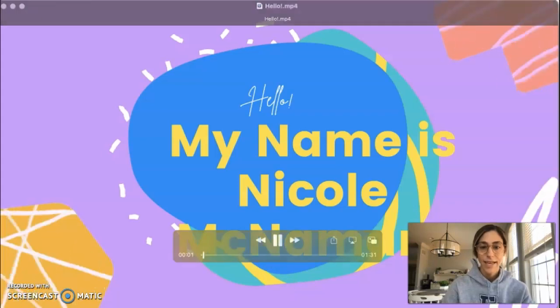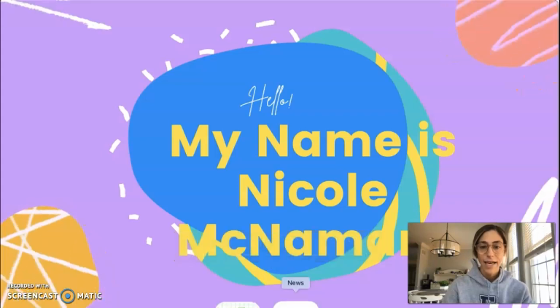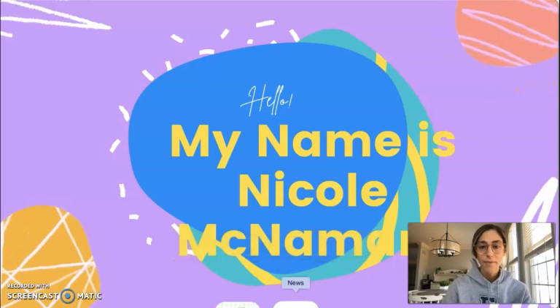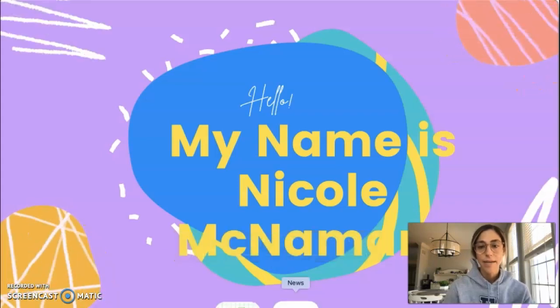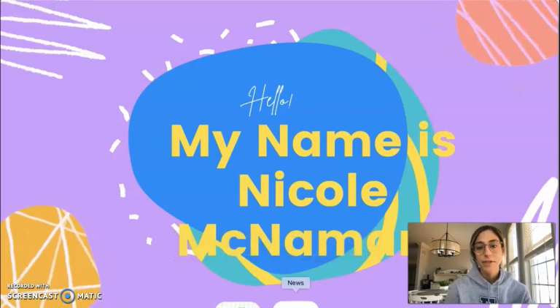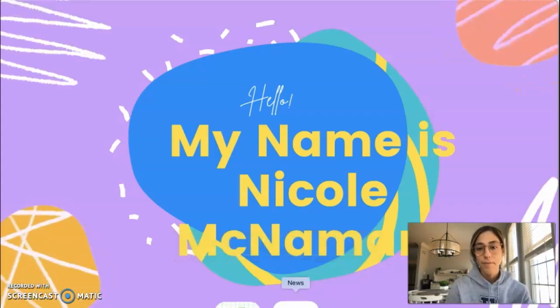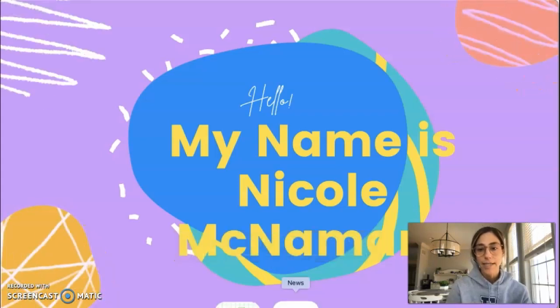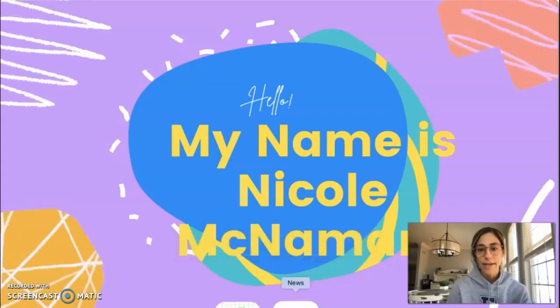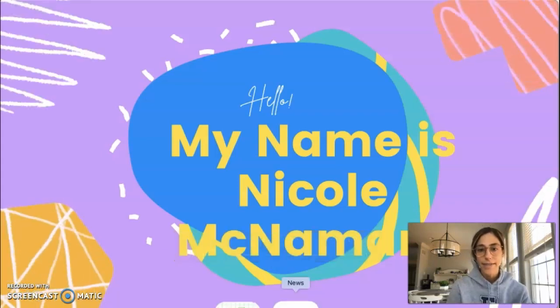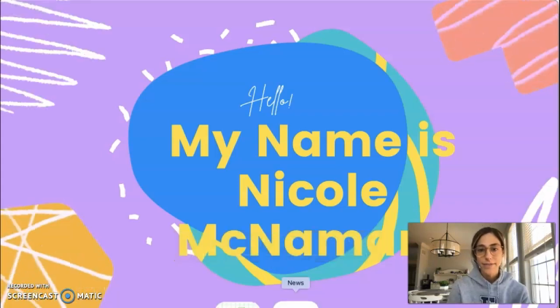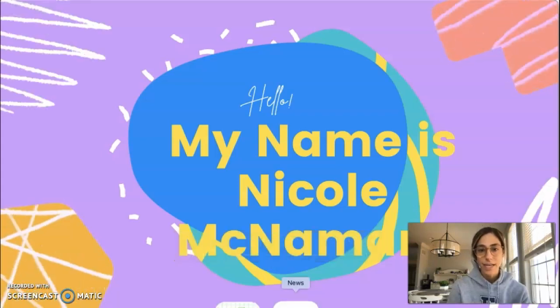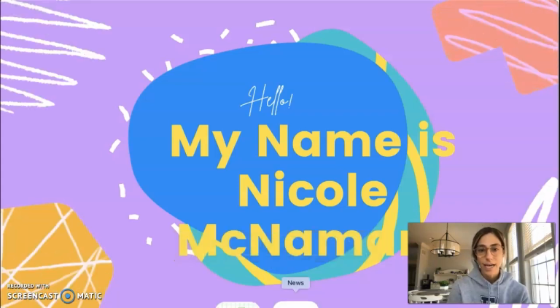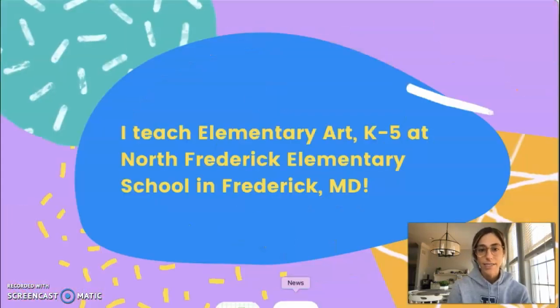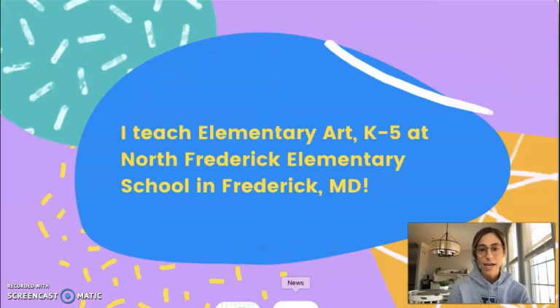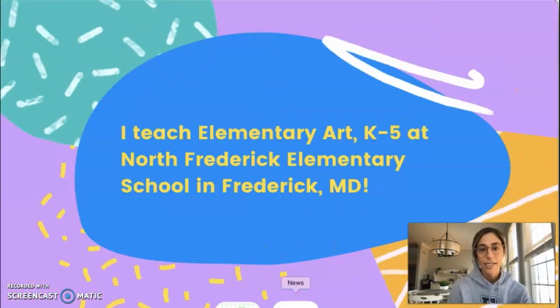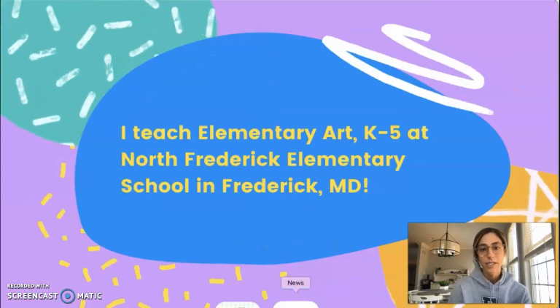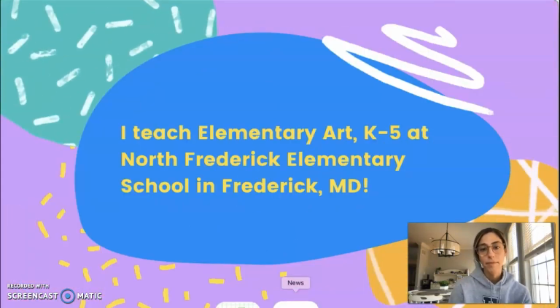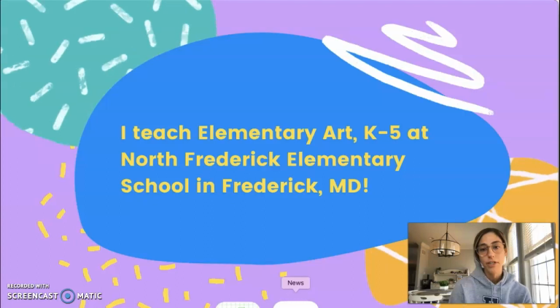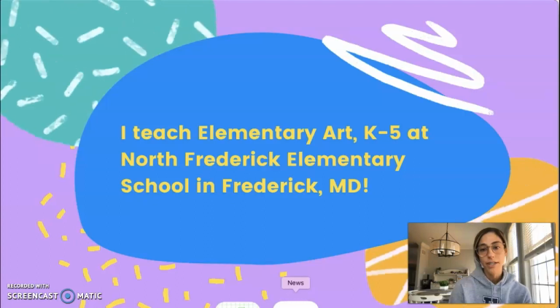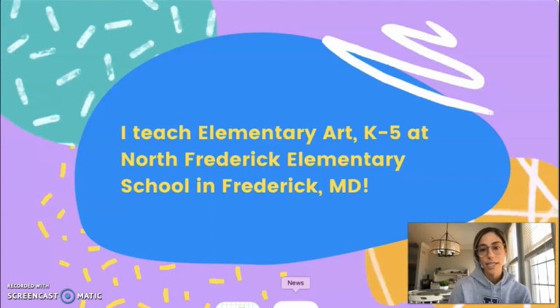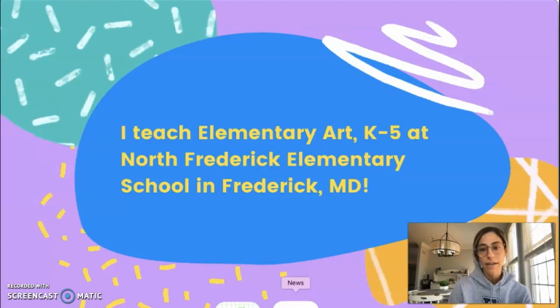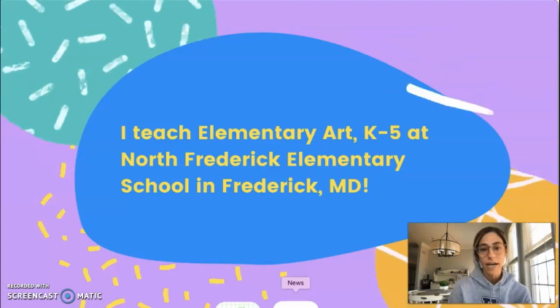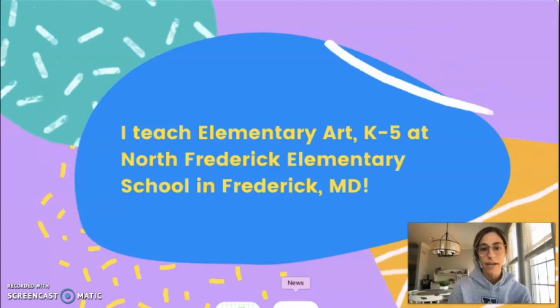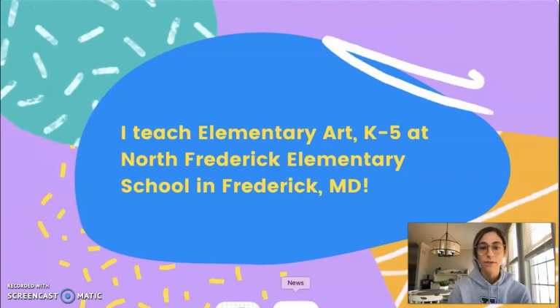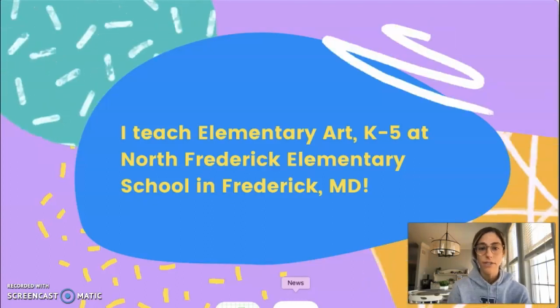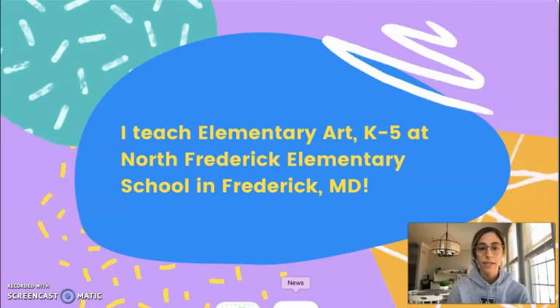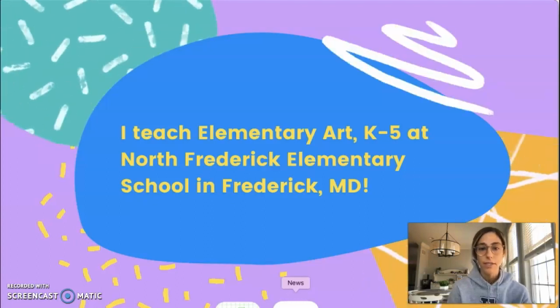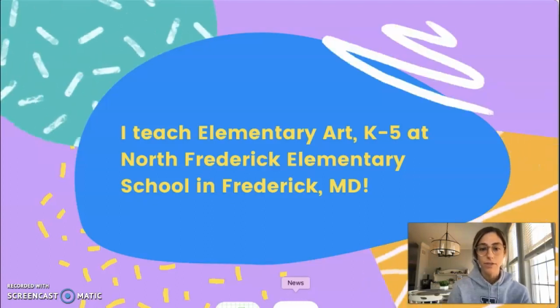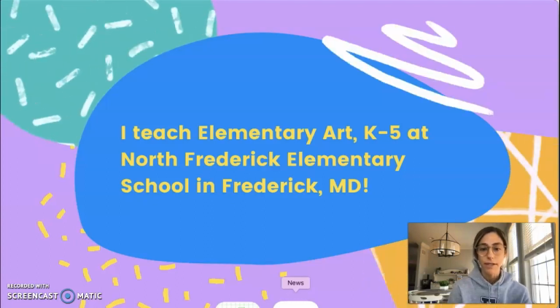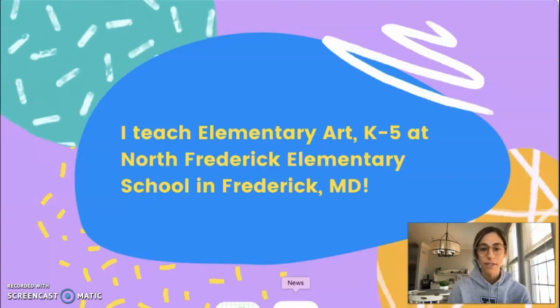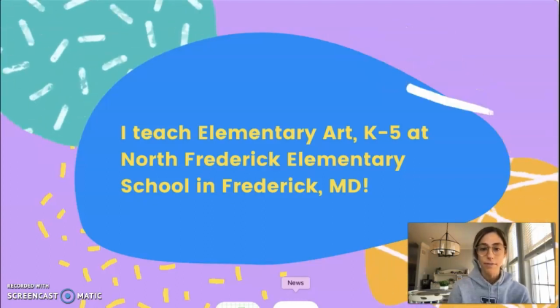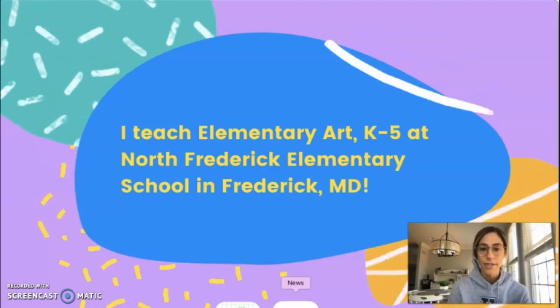Hello, my name is Nicole McNamara and I teach elementary art K-5 at North Frederick Elementary School in Frederick, Maryland.